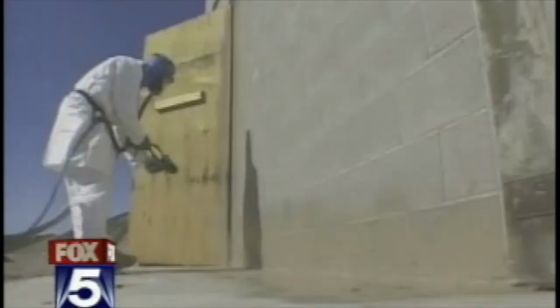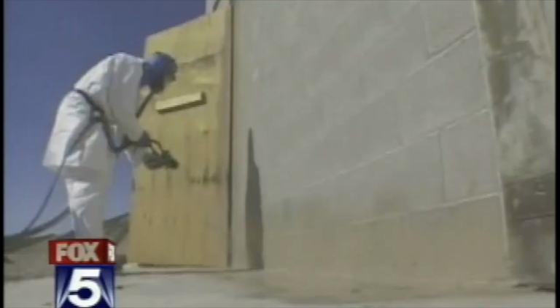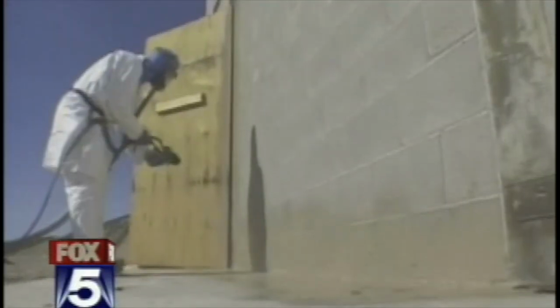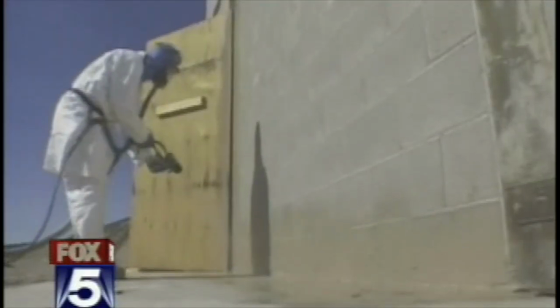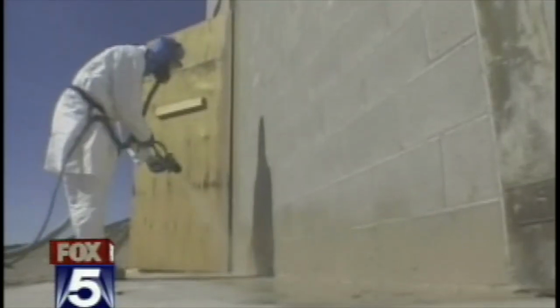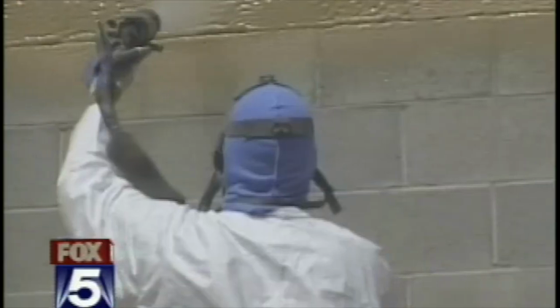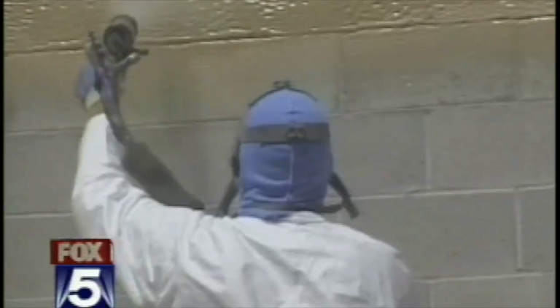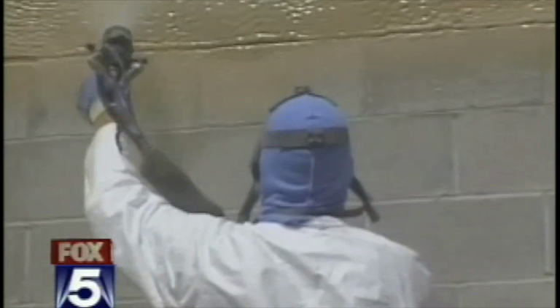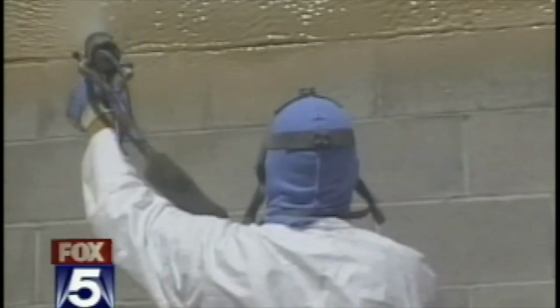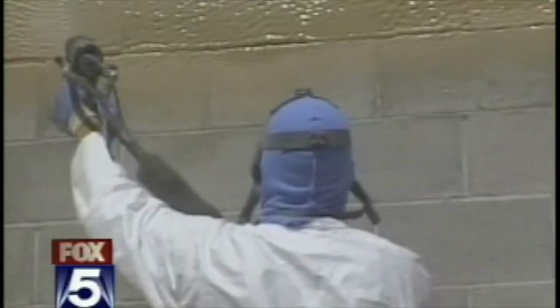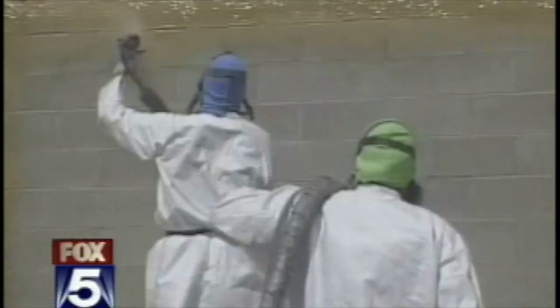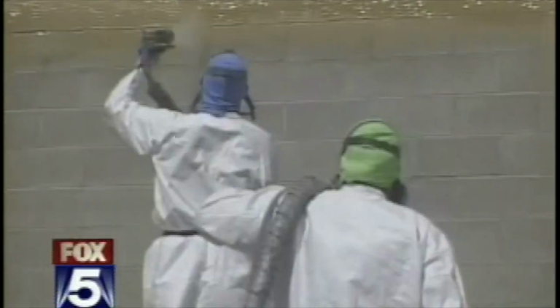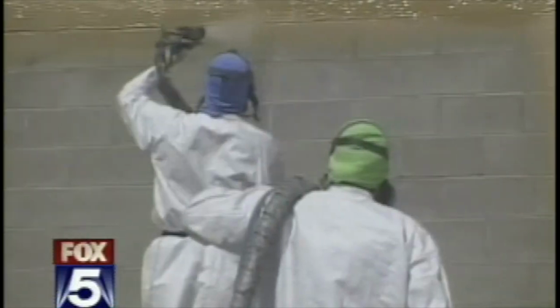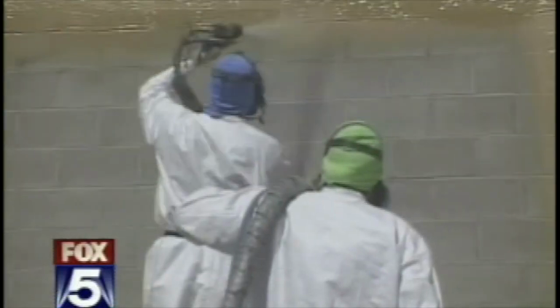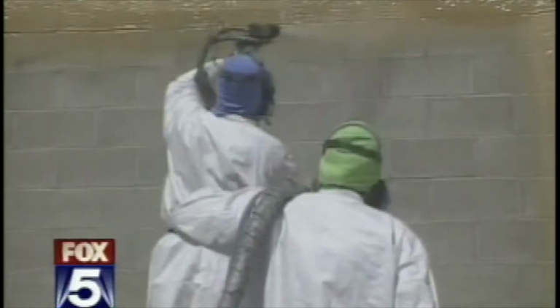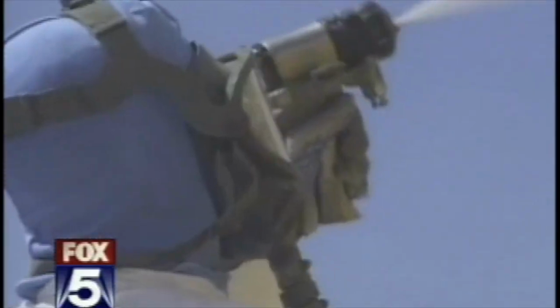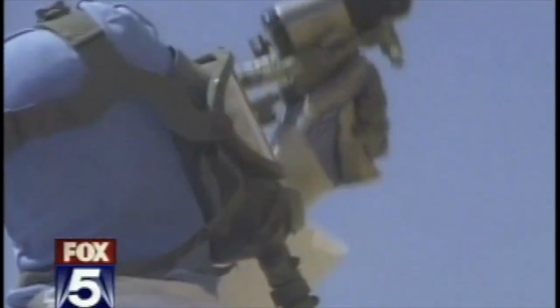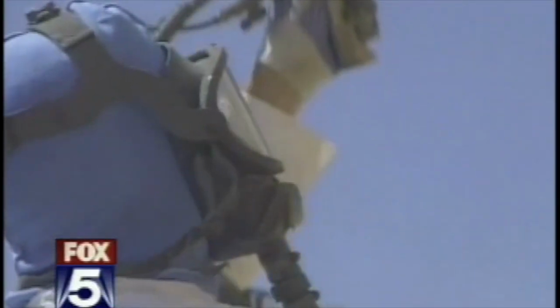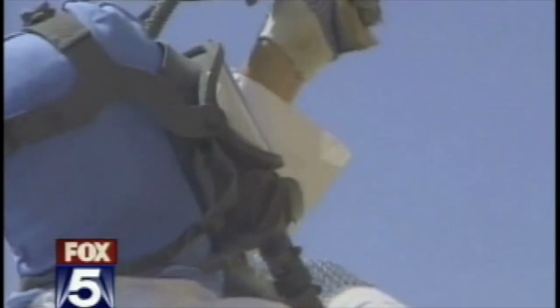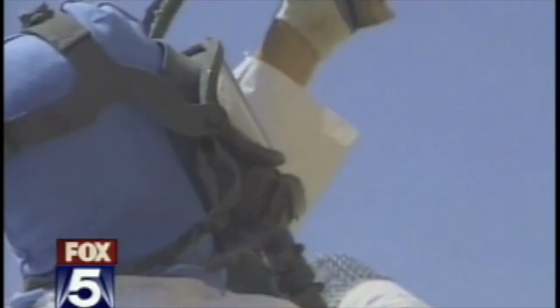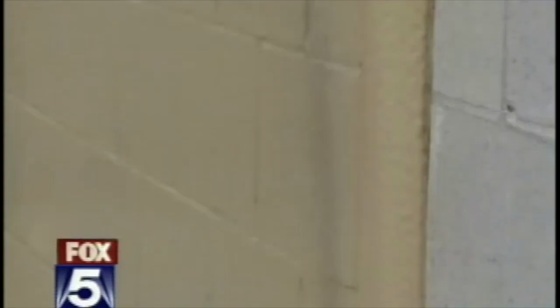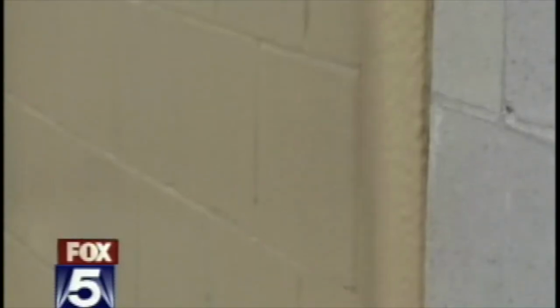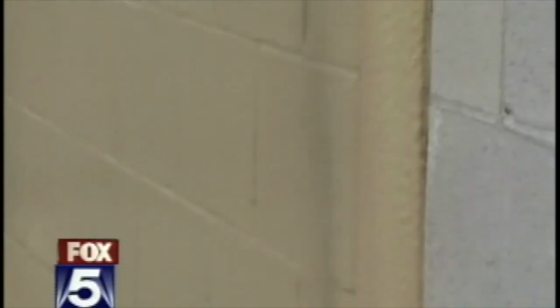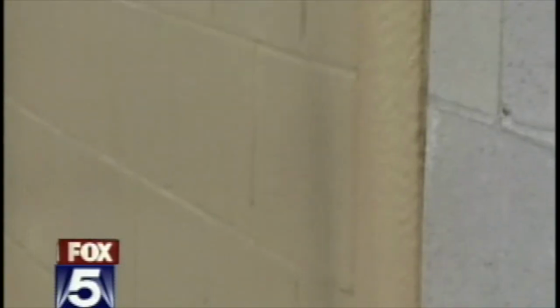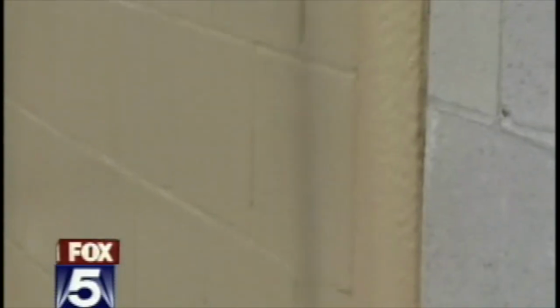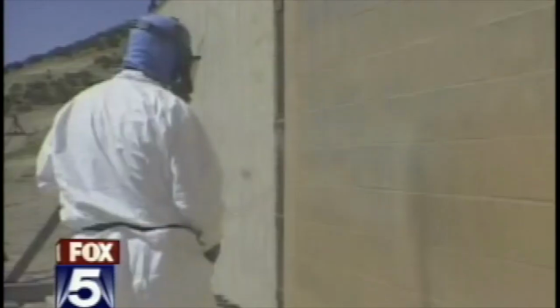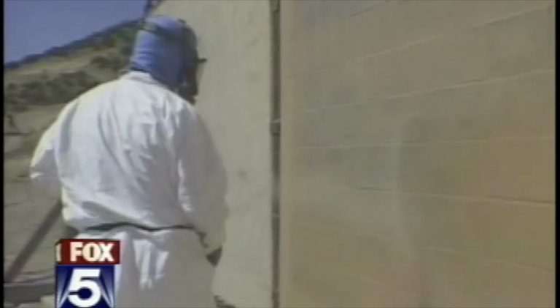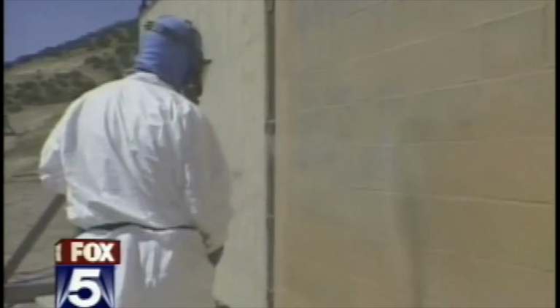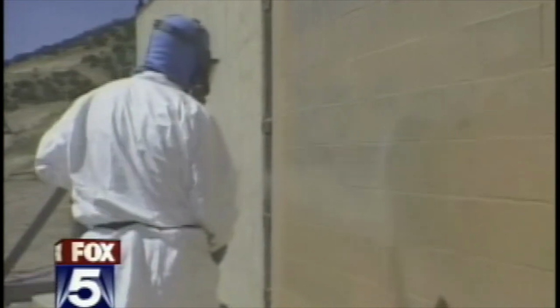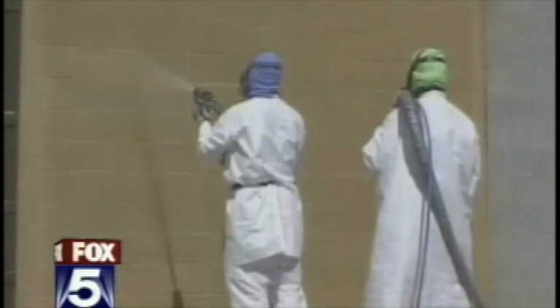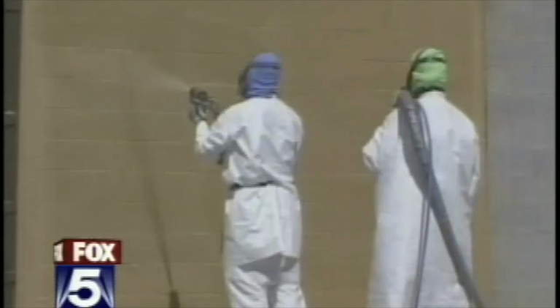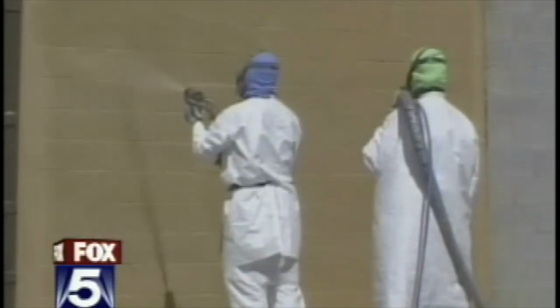Prior to the explosion, the wall that survives was sprayed with a substance called Paxcon.